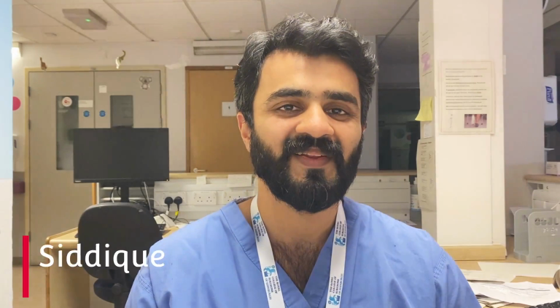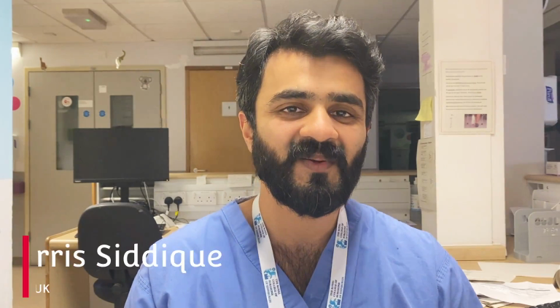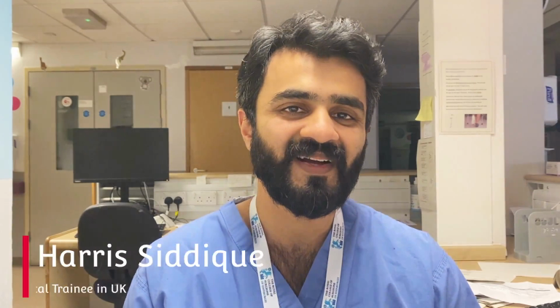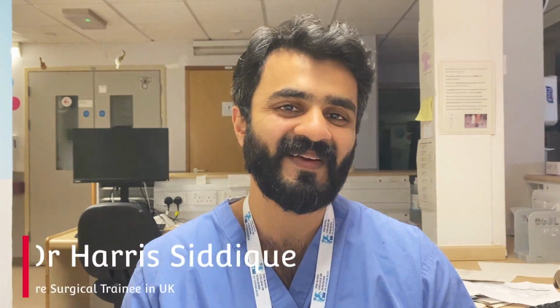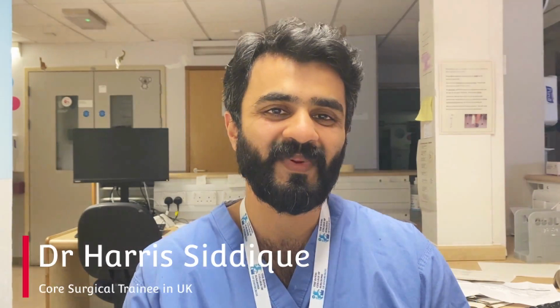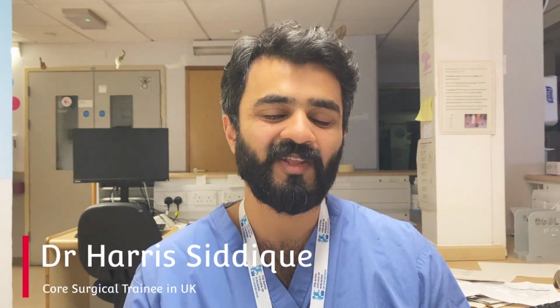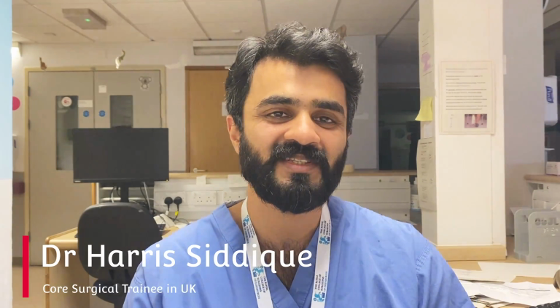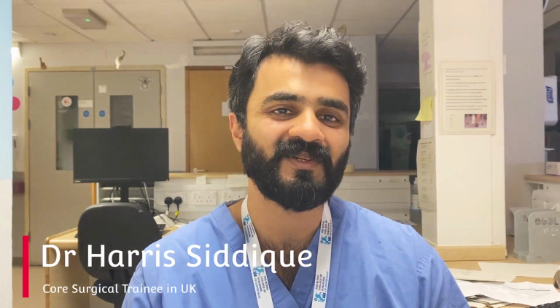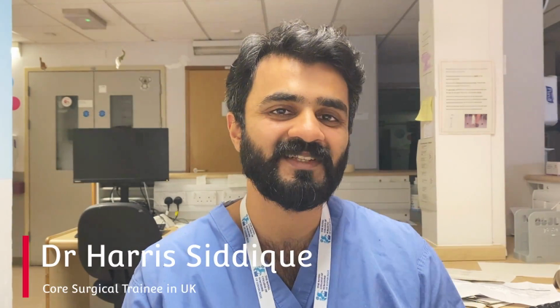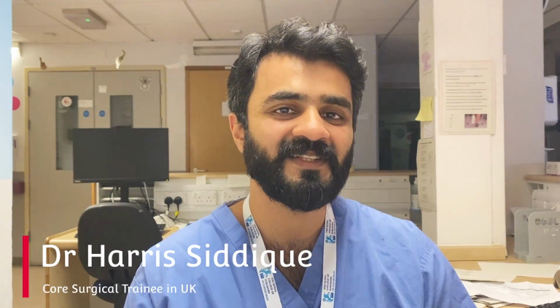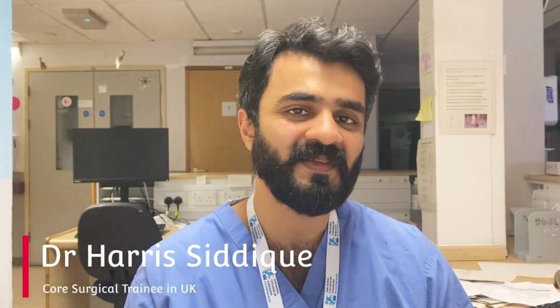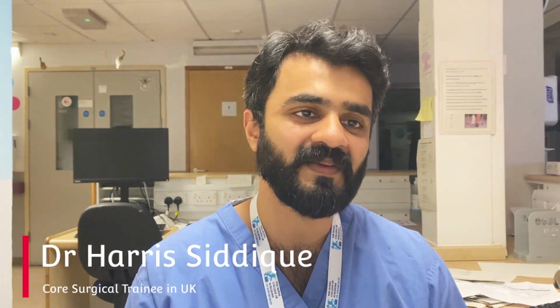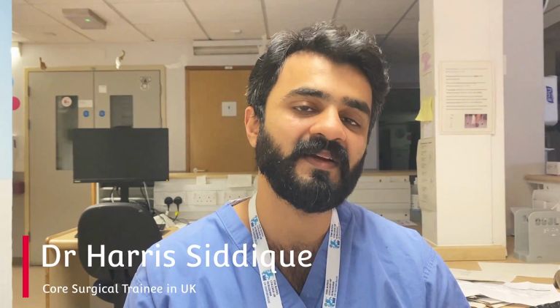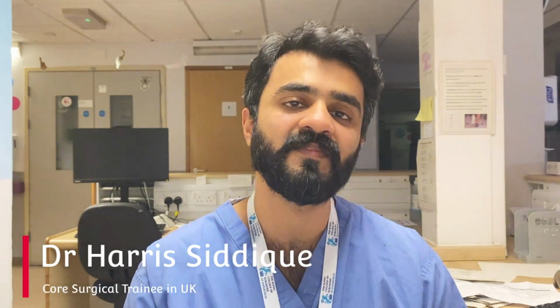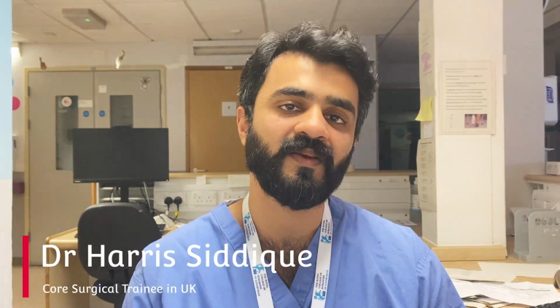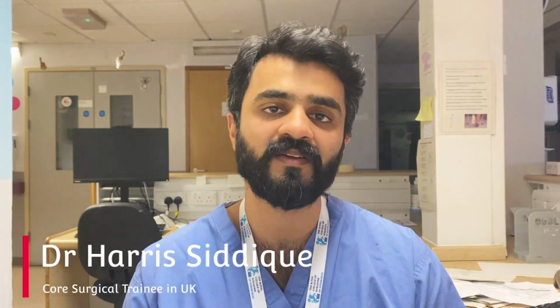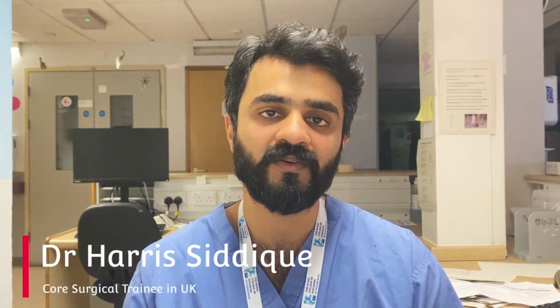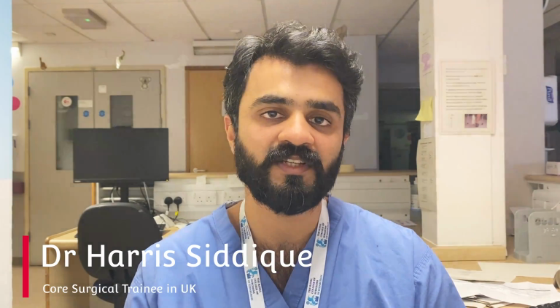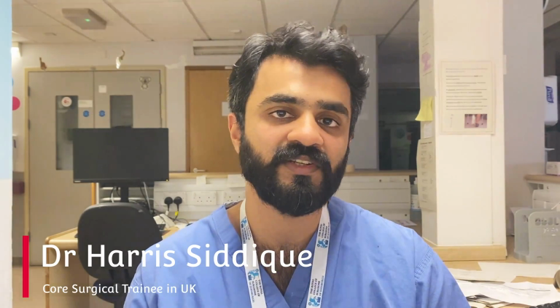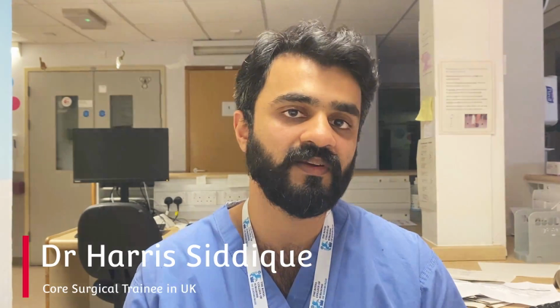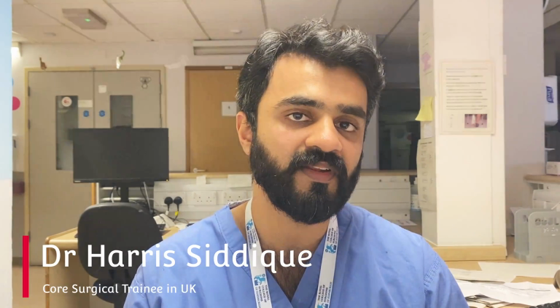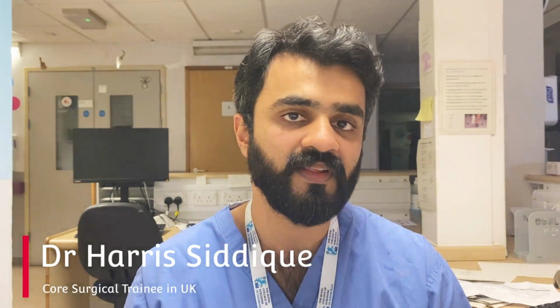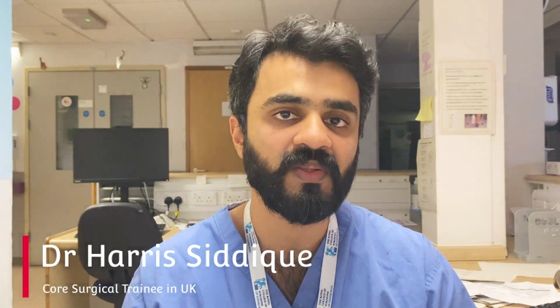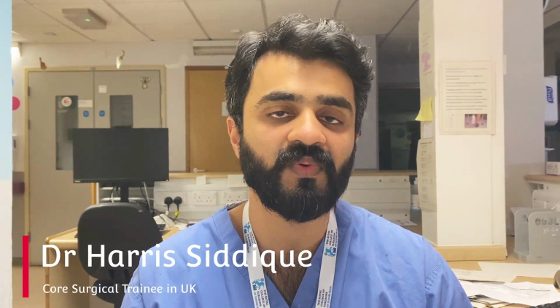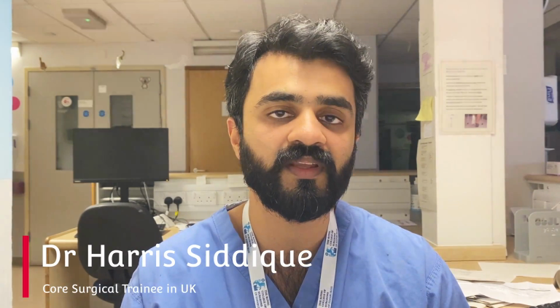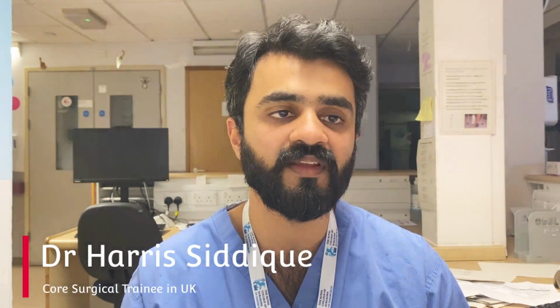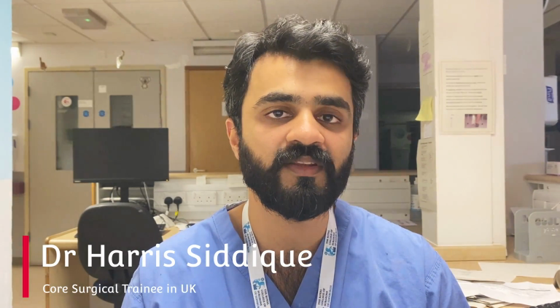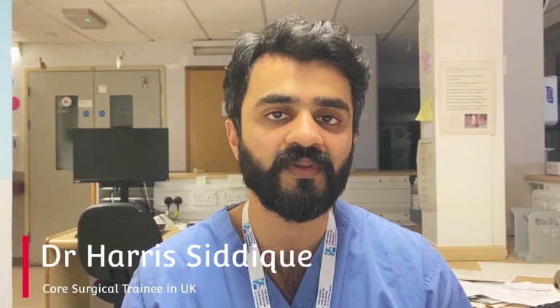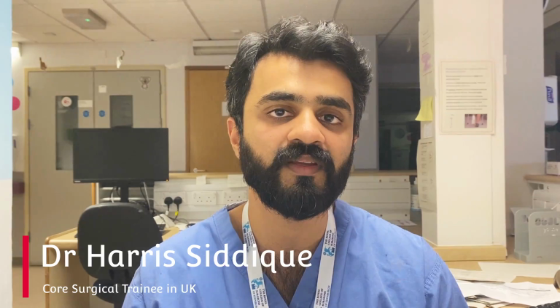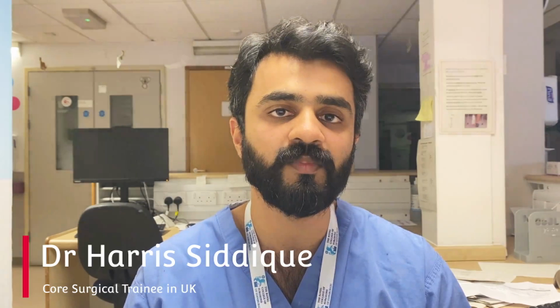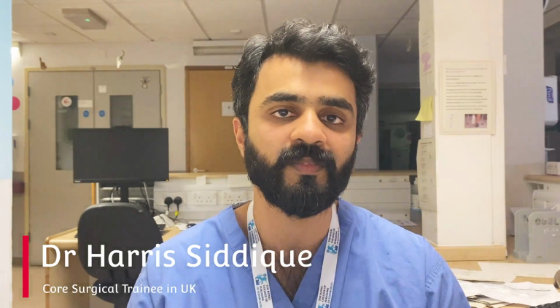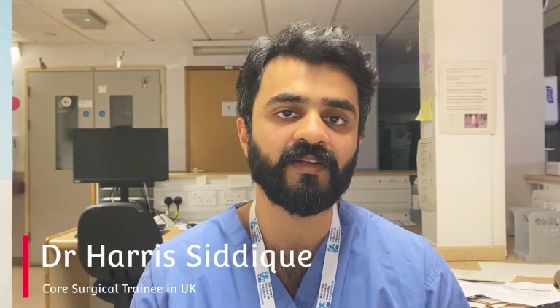Hello, hi, my name is Dr. Siddique. I'm a core surgical trainee working in the UK in Birmingham.